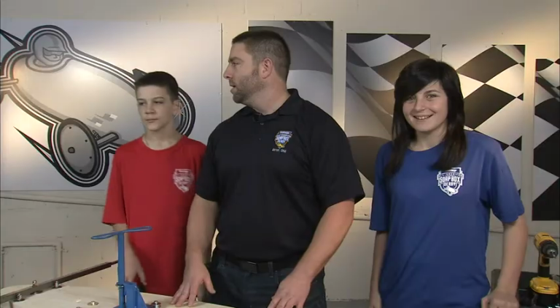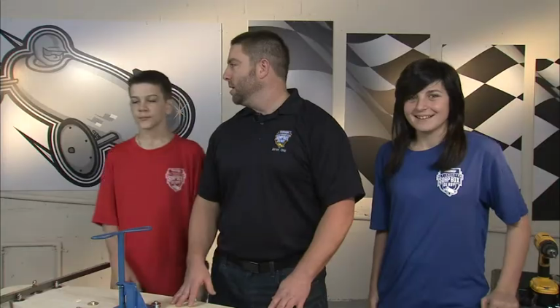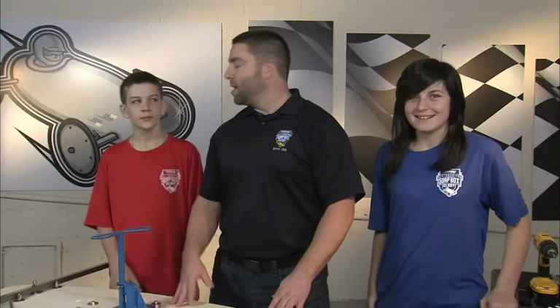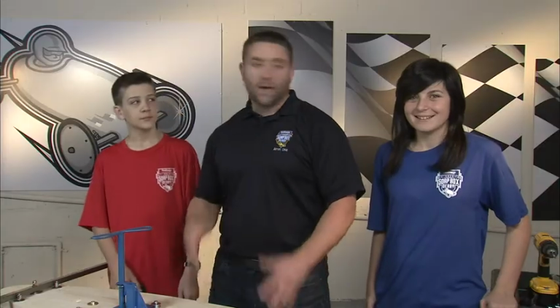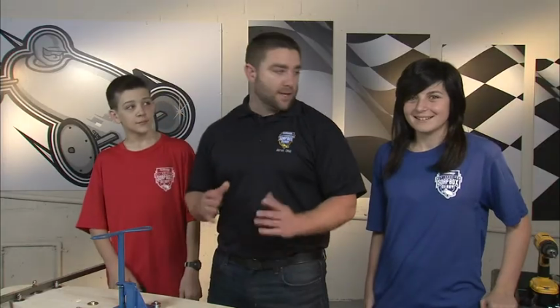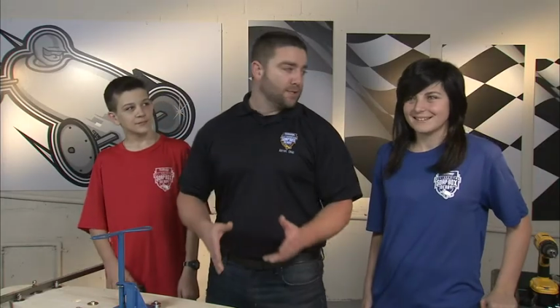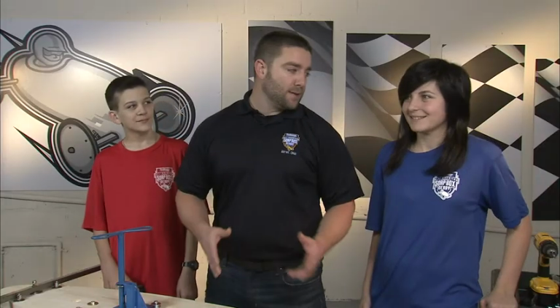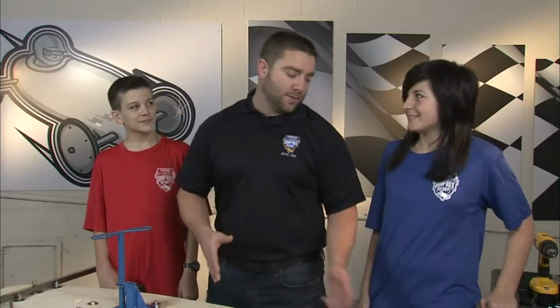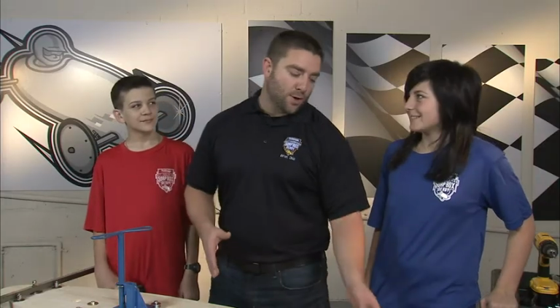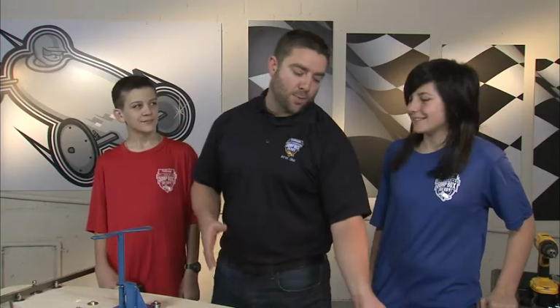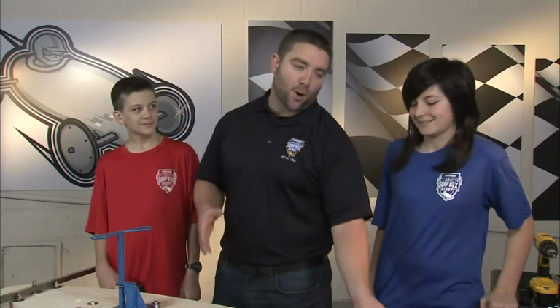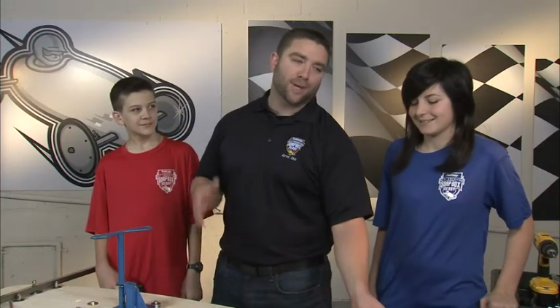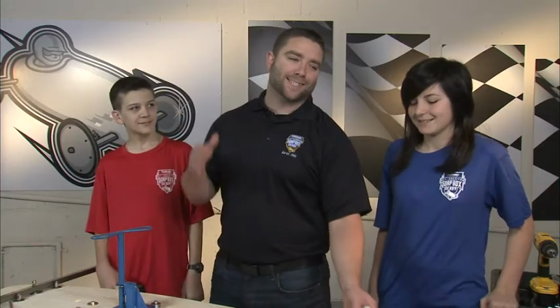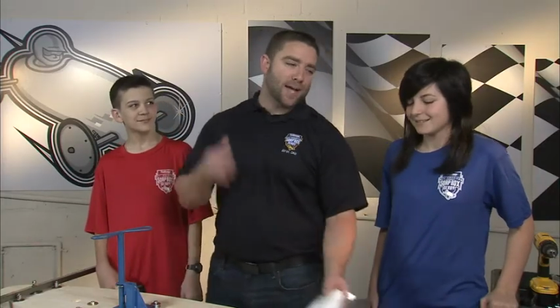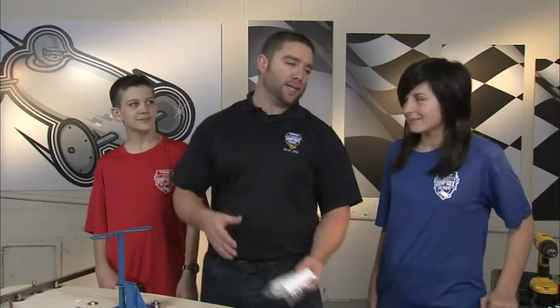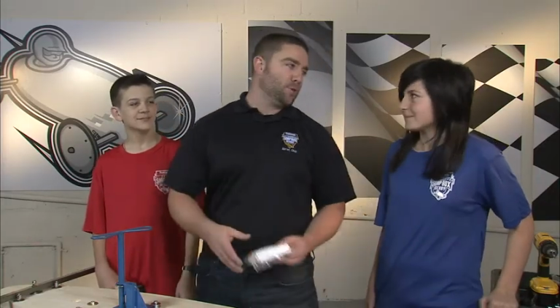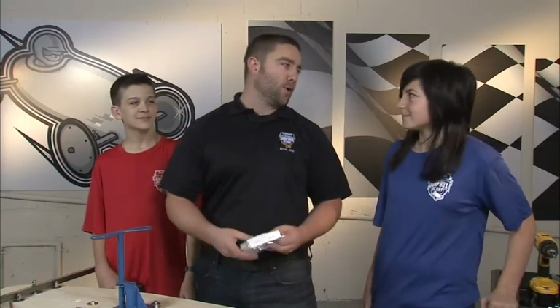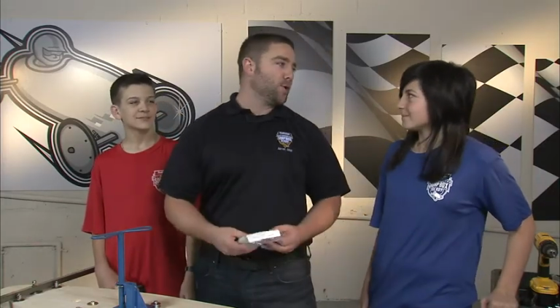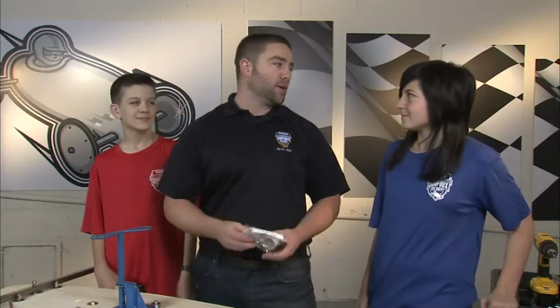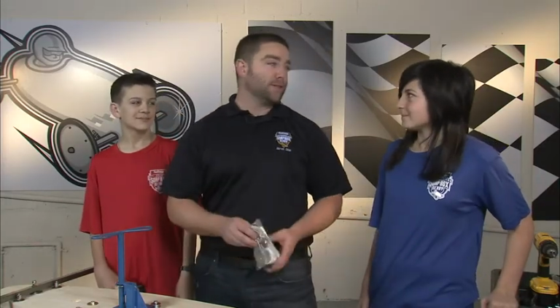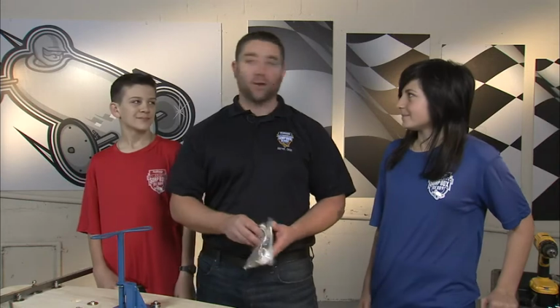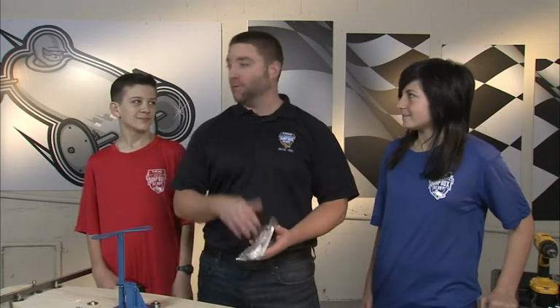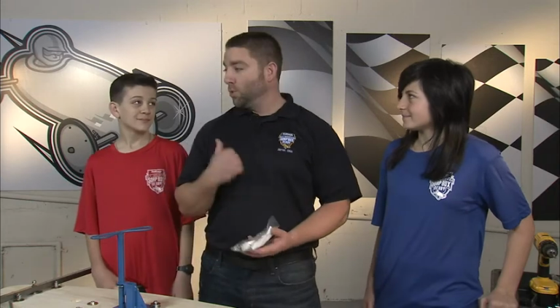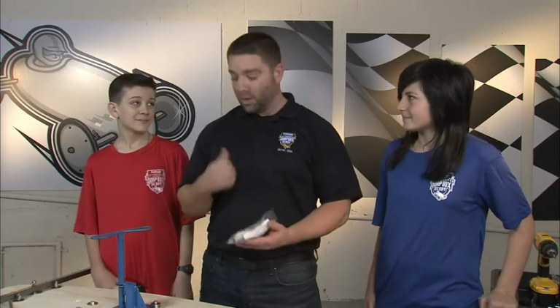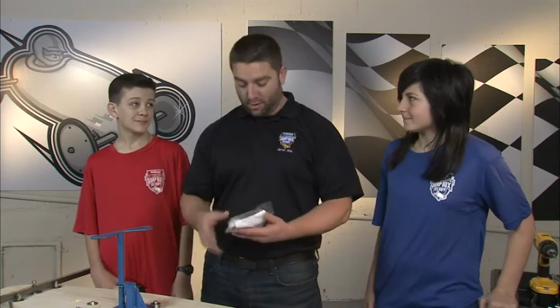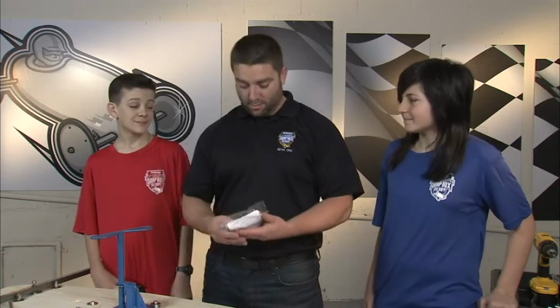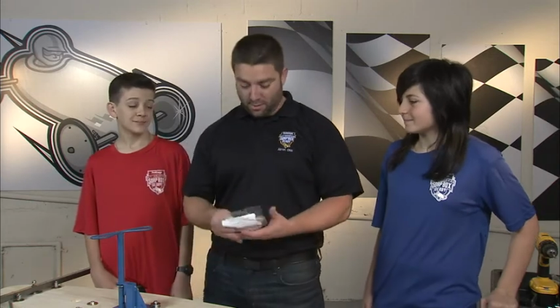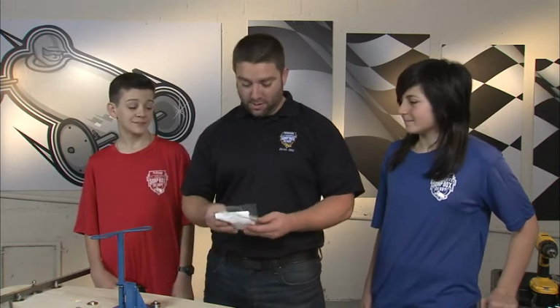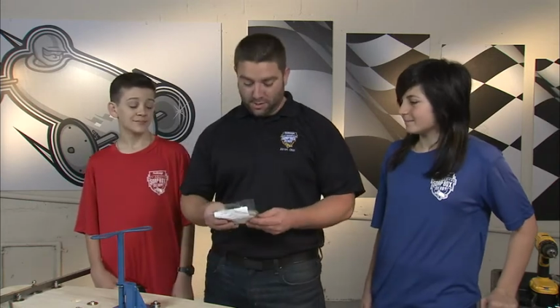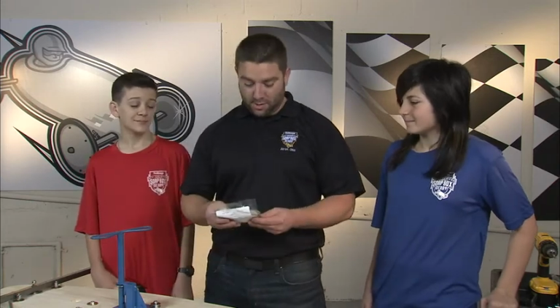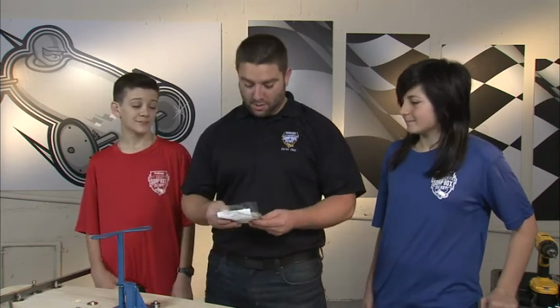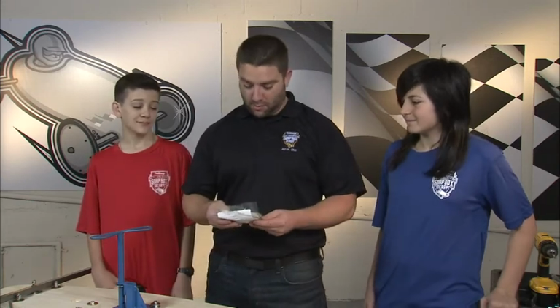All right, guys. Now it's time to install the part designed to keep your car going down the center of your lane. That's the steering cable.